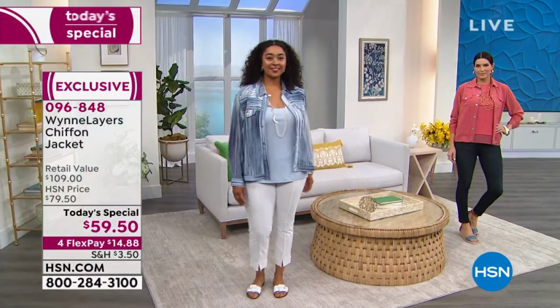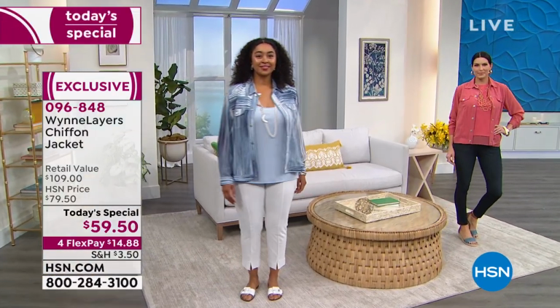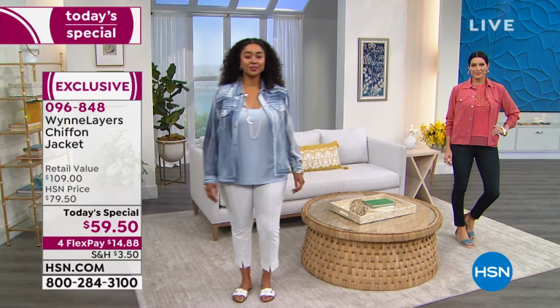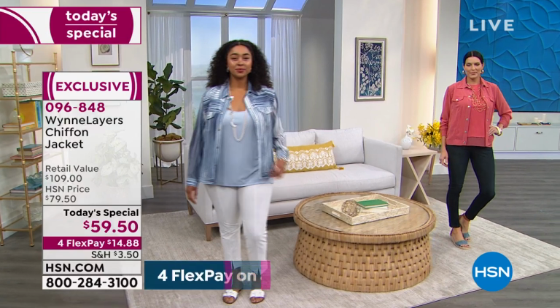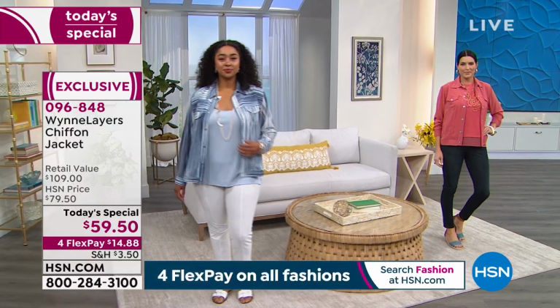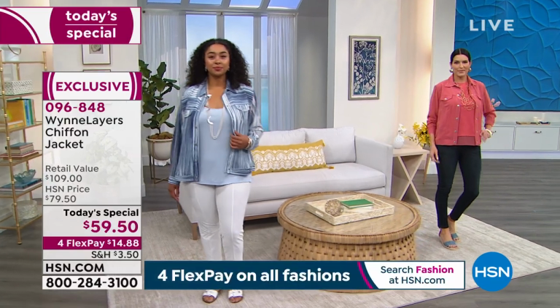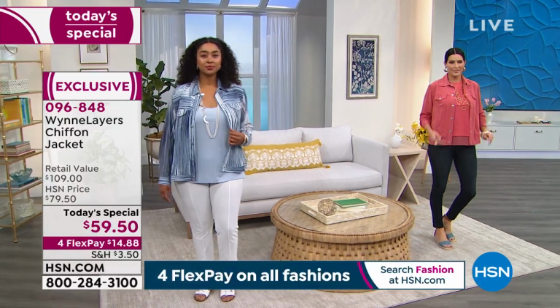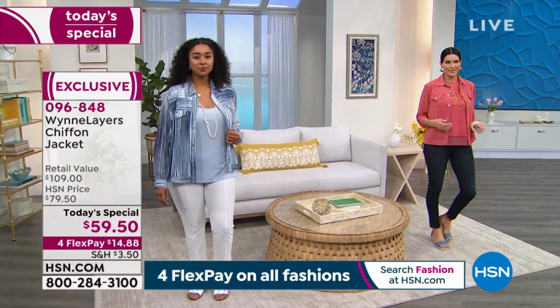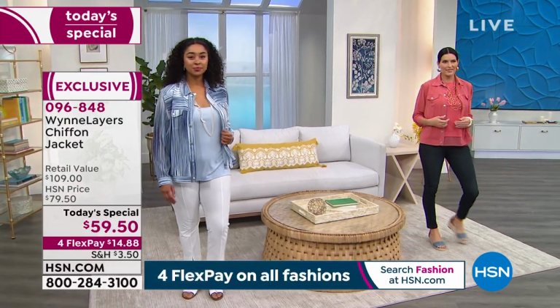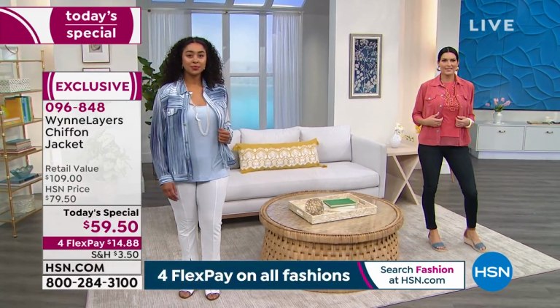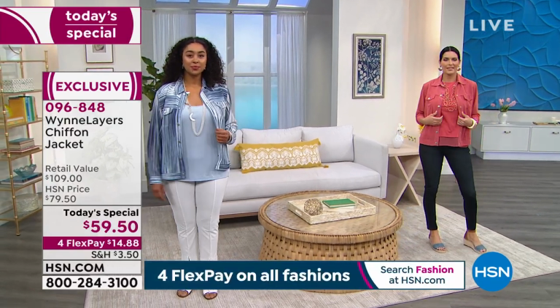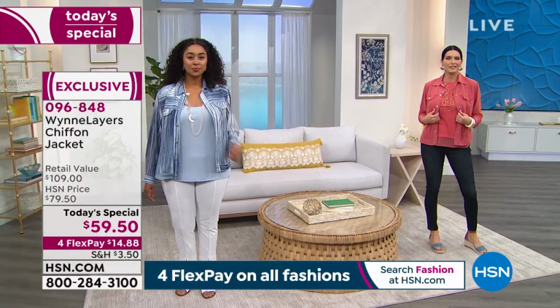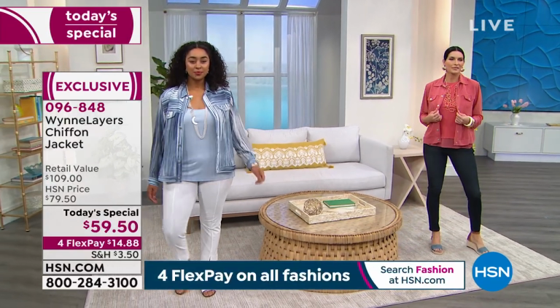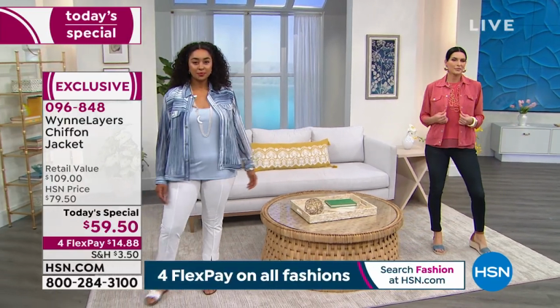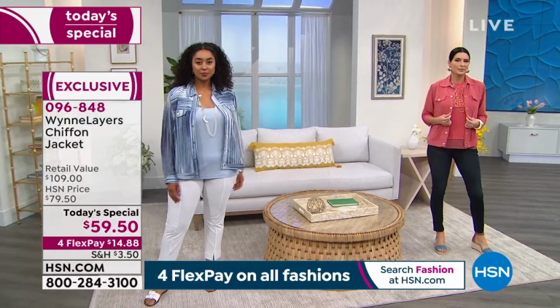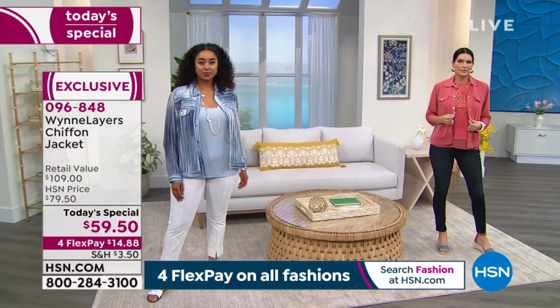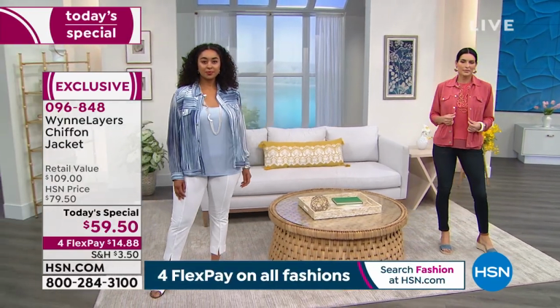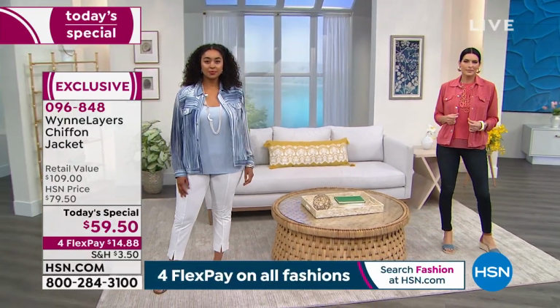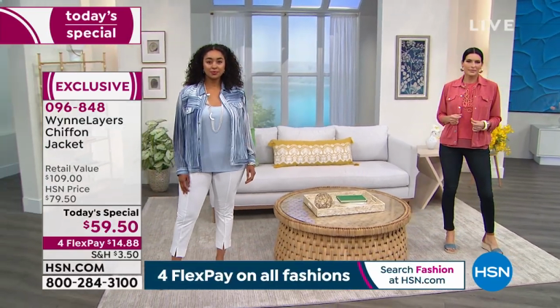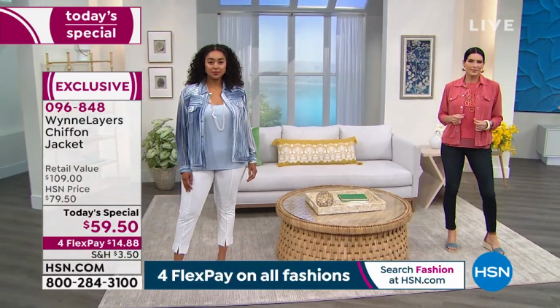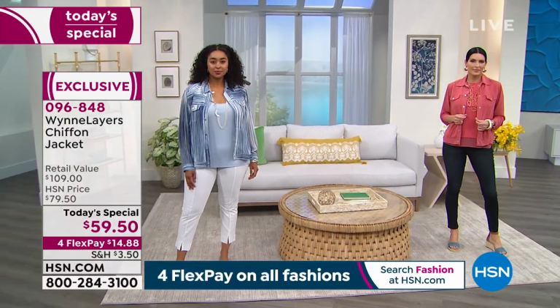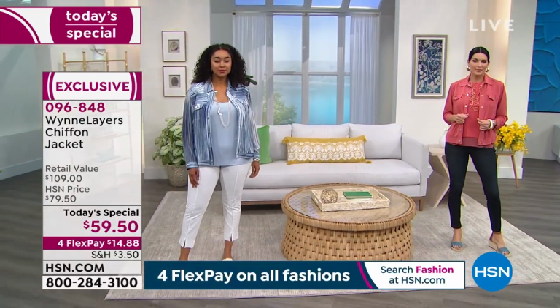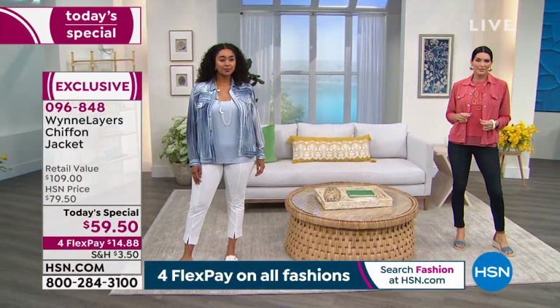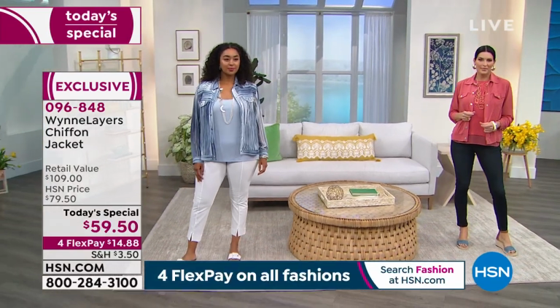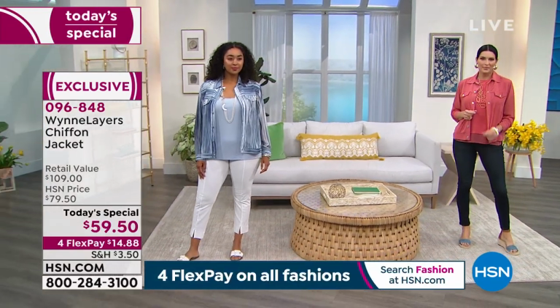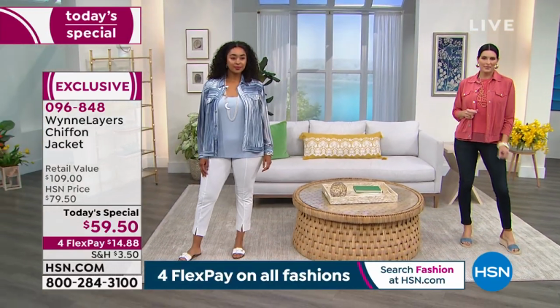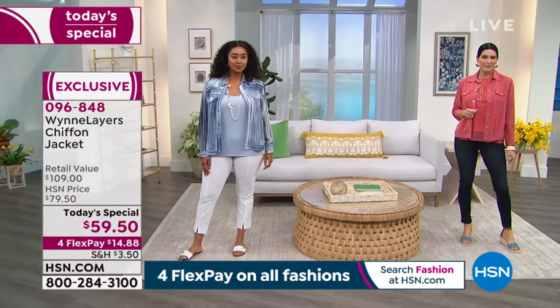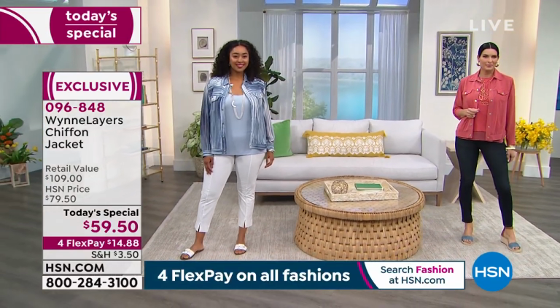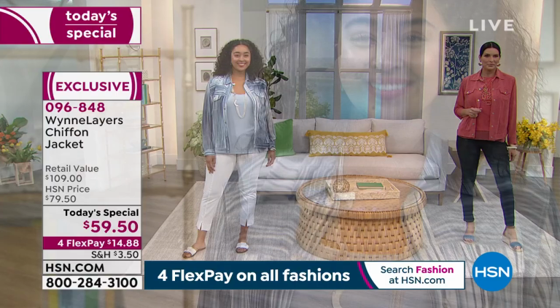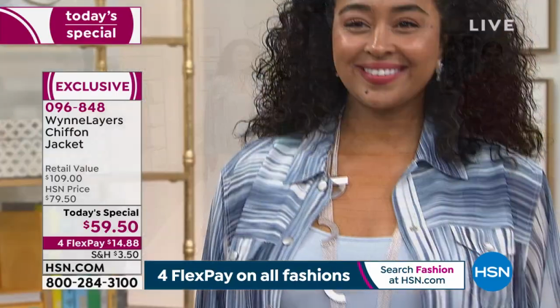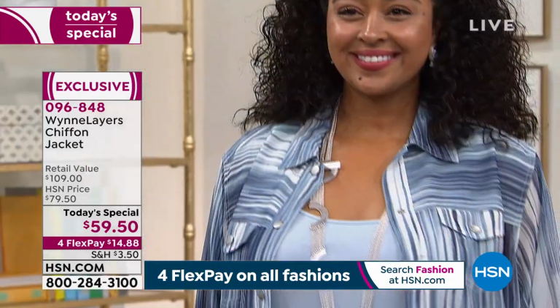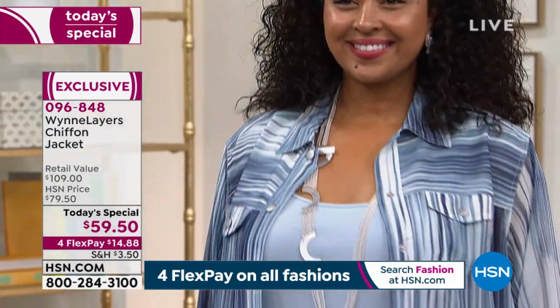She has absolutely outdone herself again for her 12th anniversary. She has created the ultimate jacket — it's really cute.